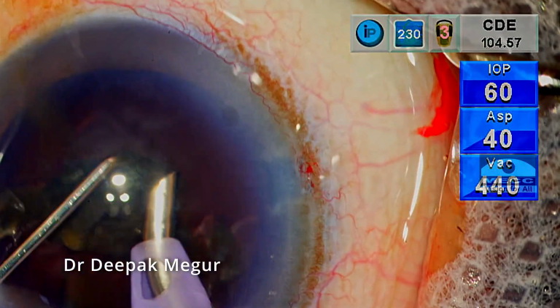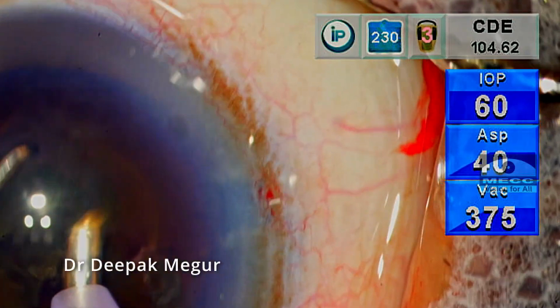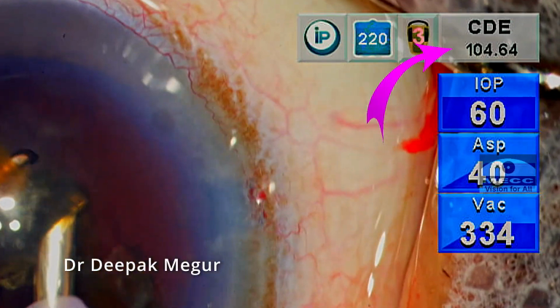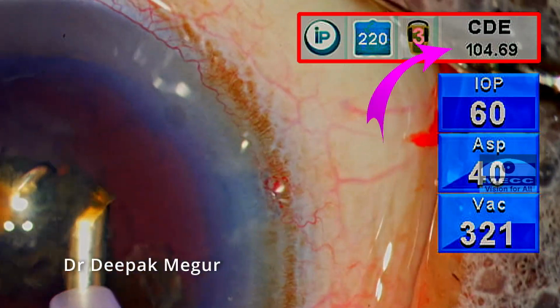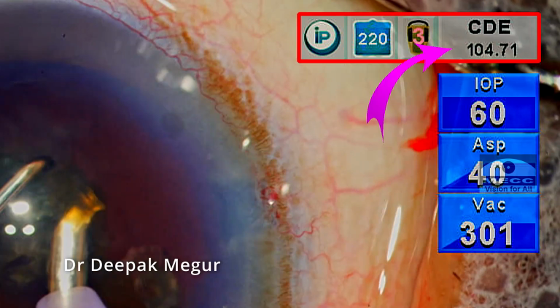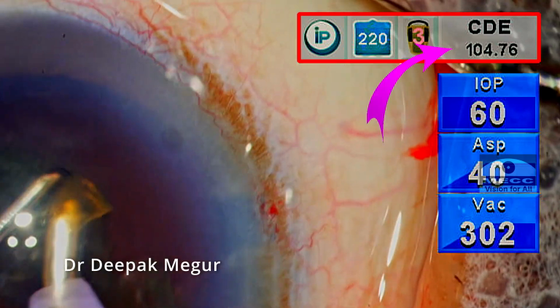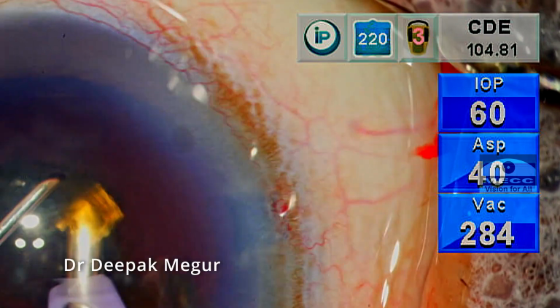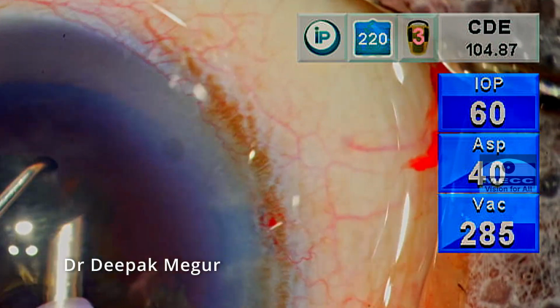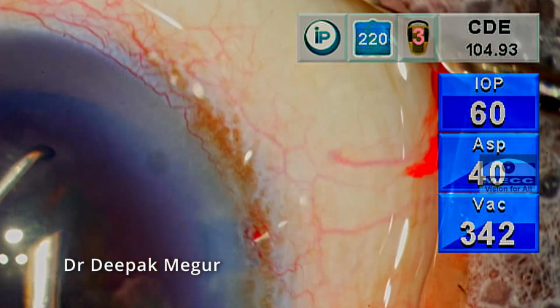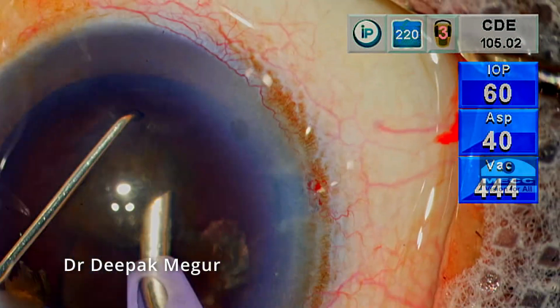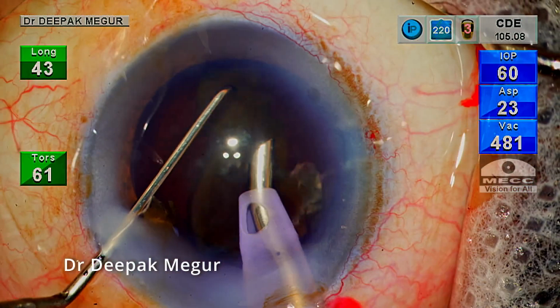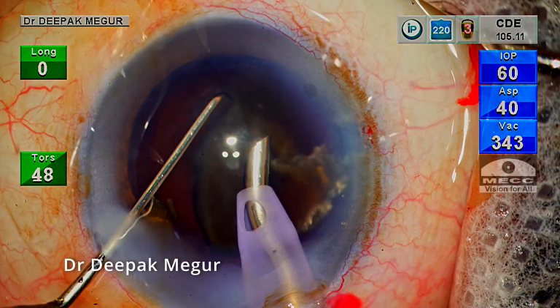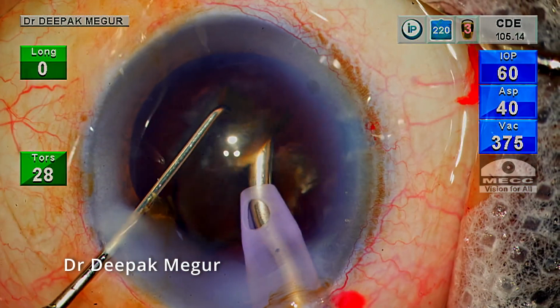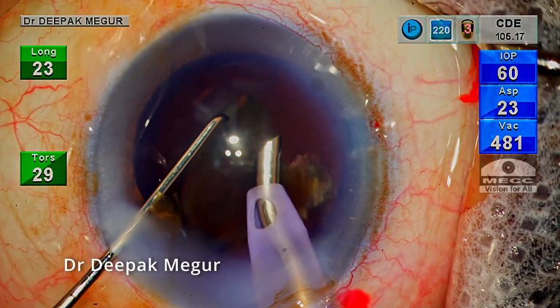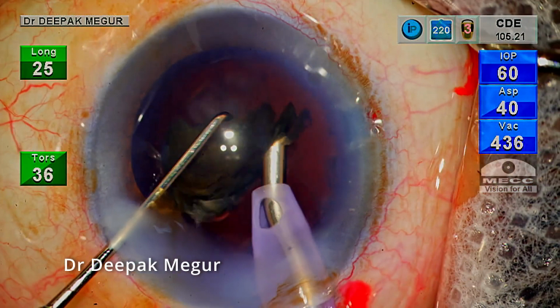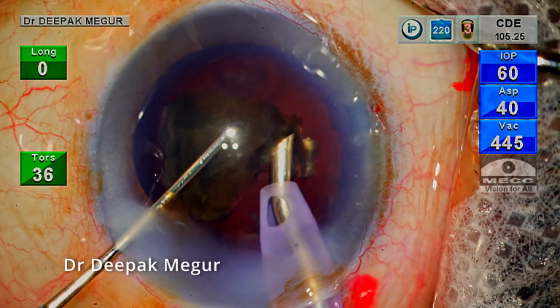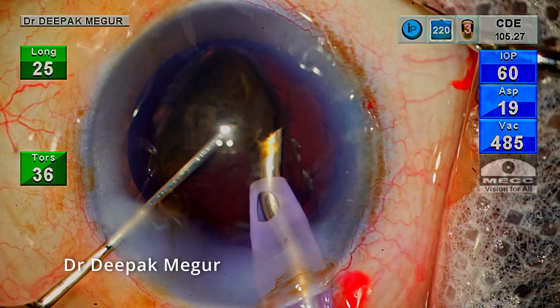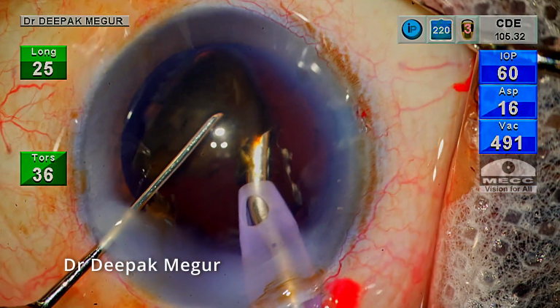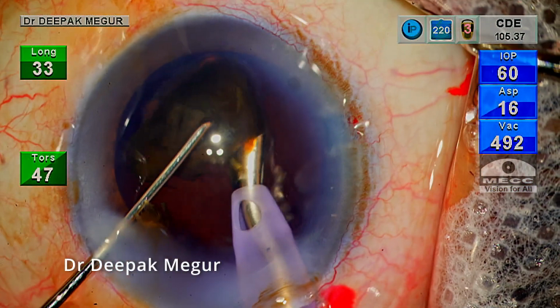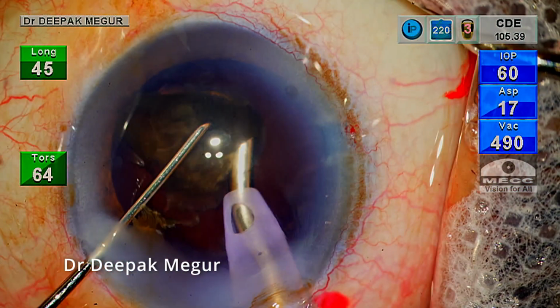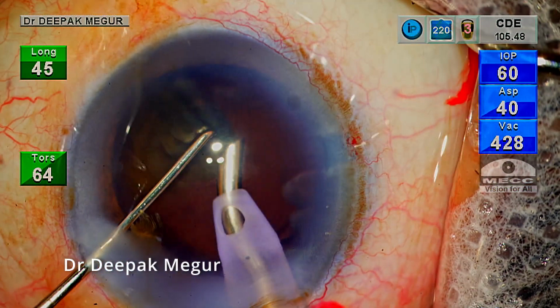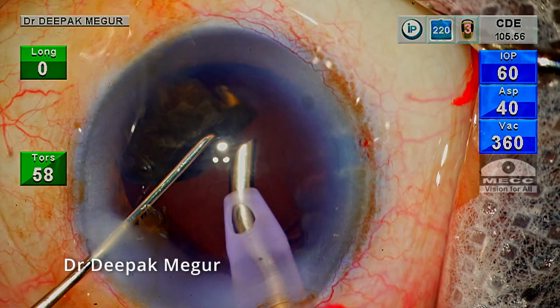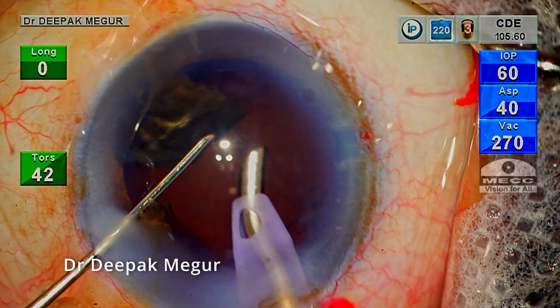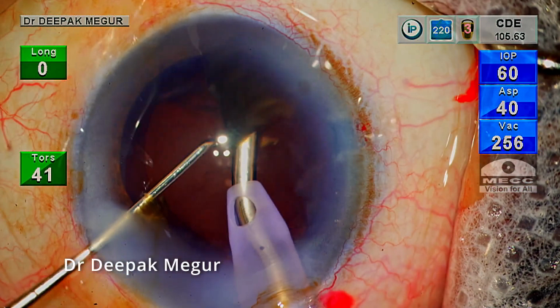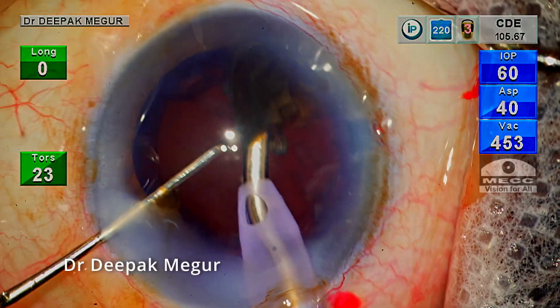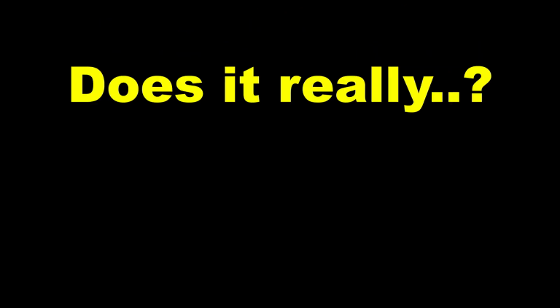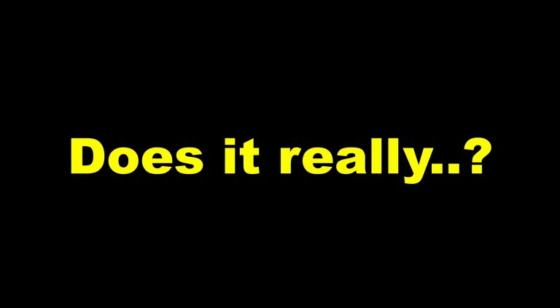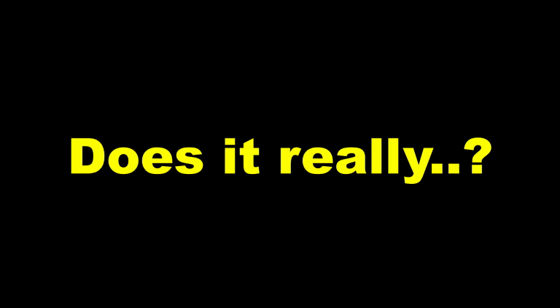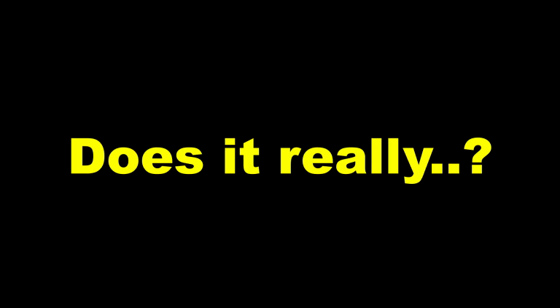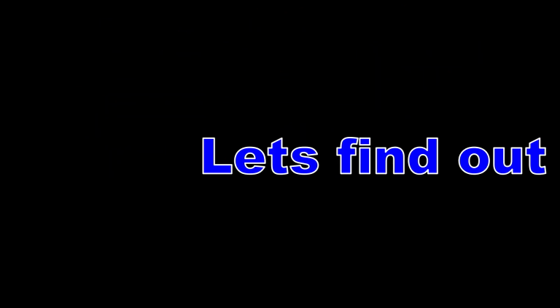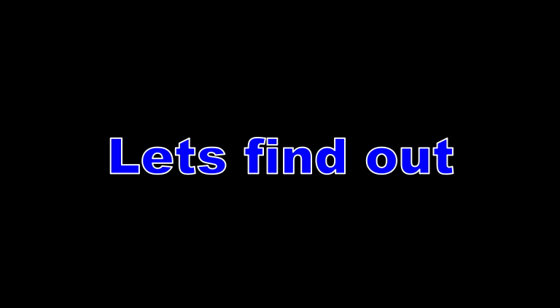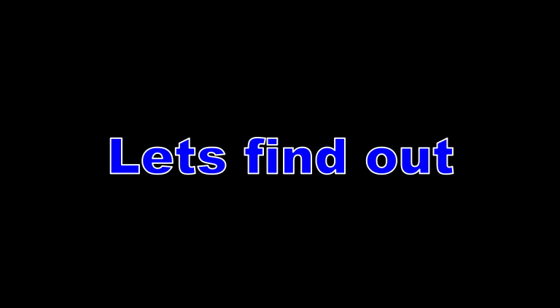There's a belief that an excessive amount of phaco energy consumed during surgery is going to cause endothelial damage. Does it really? Let's find out.